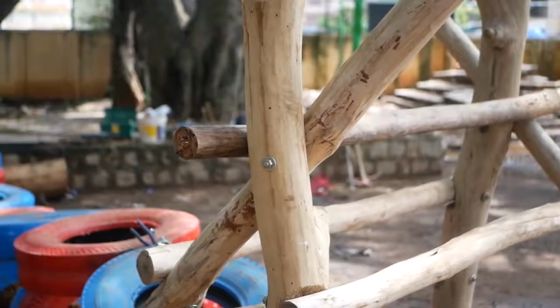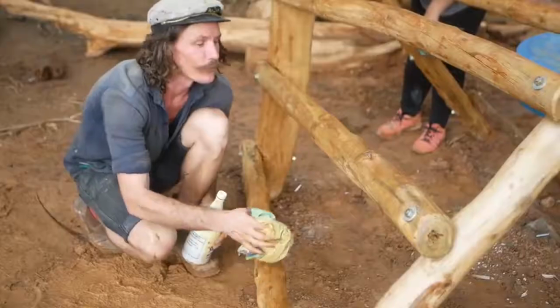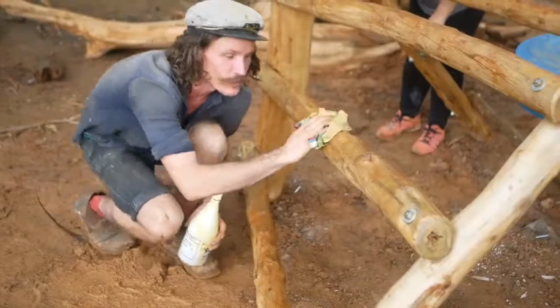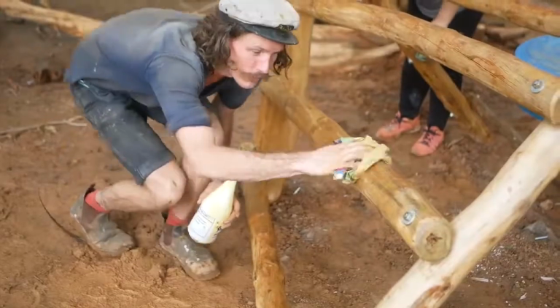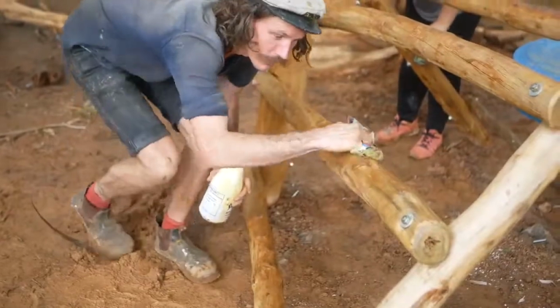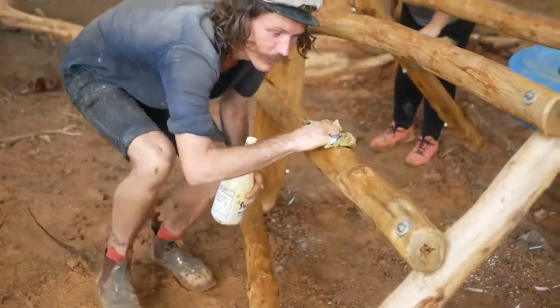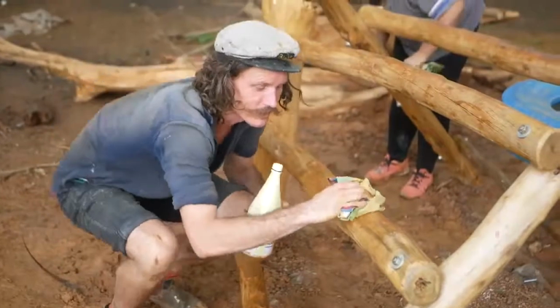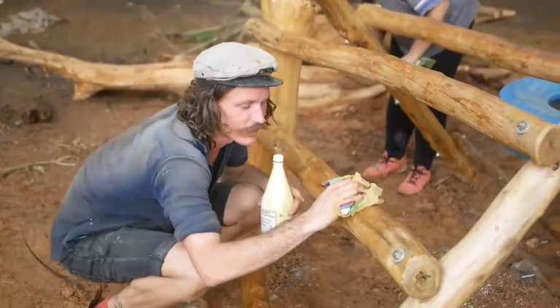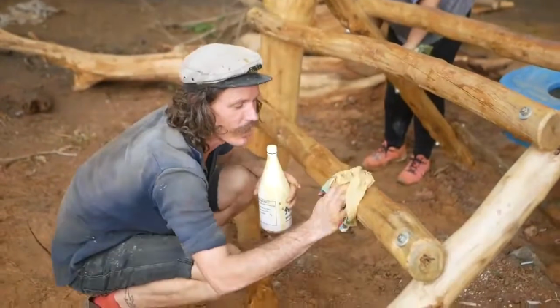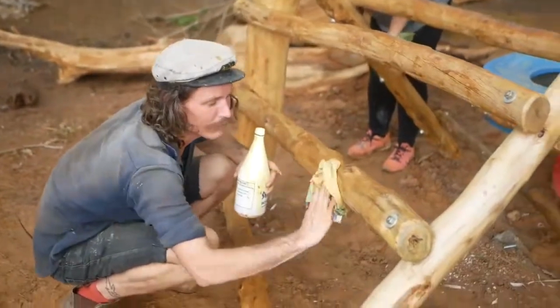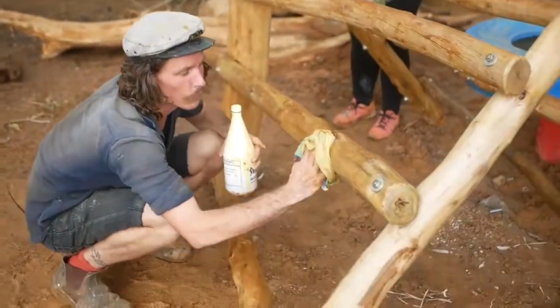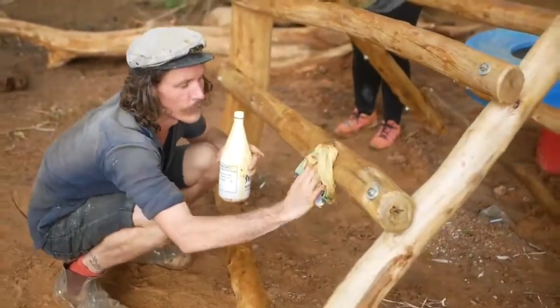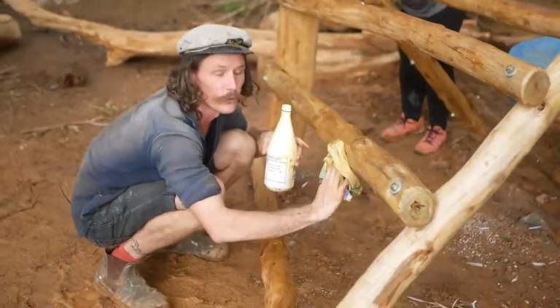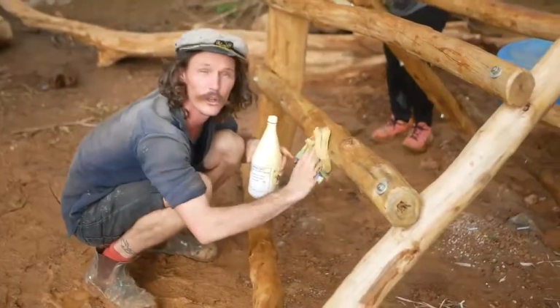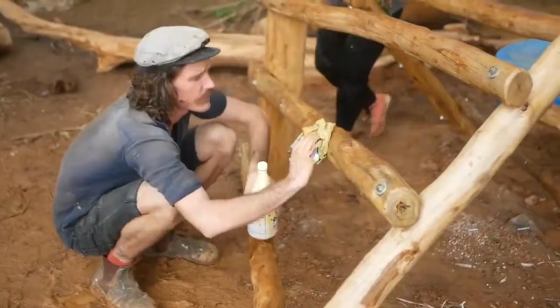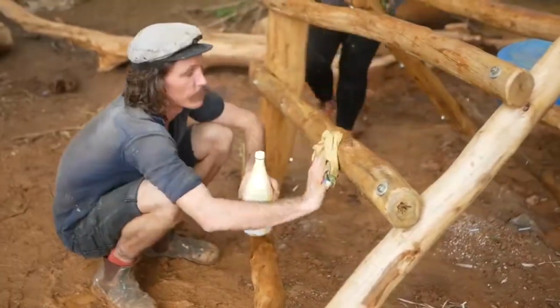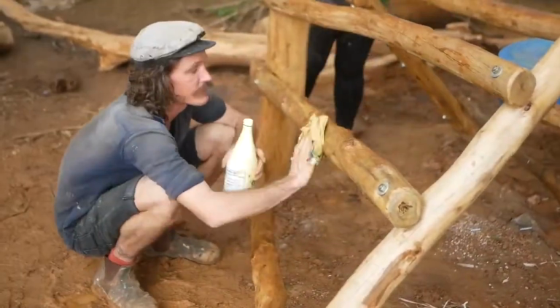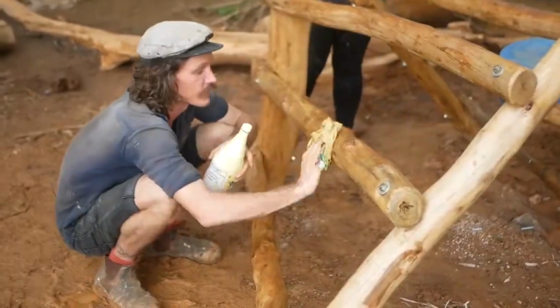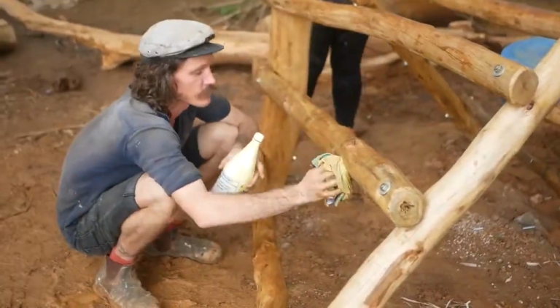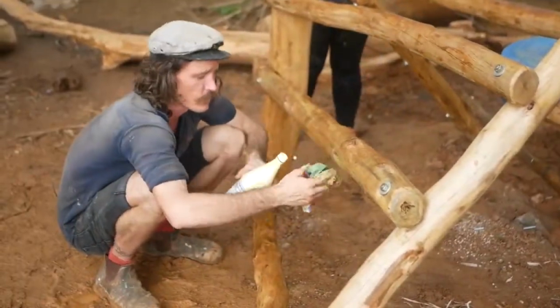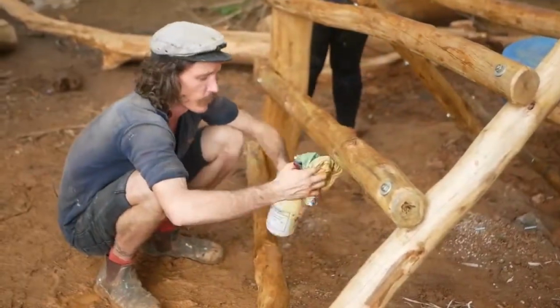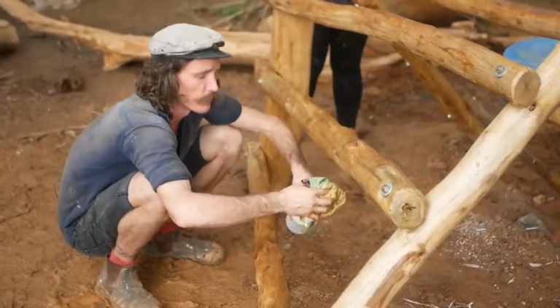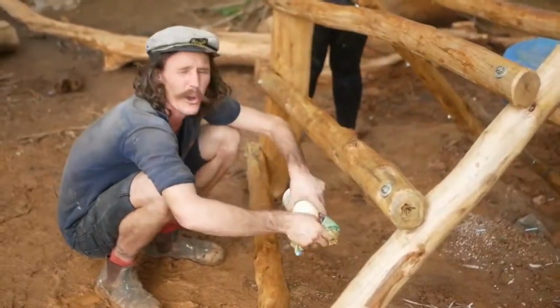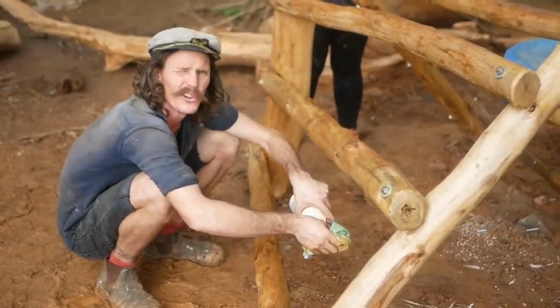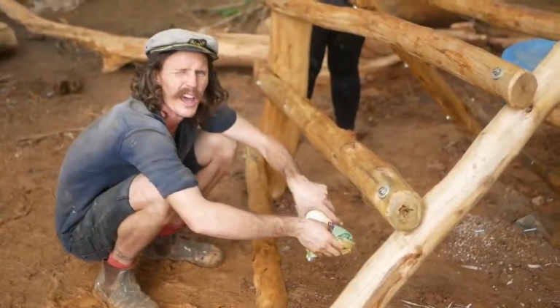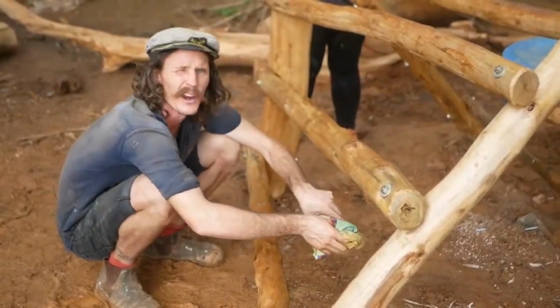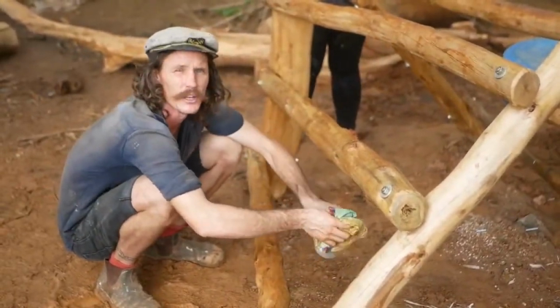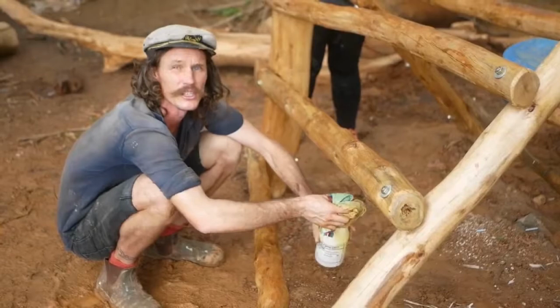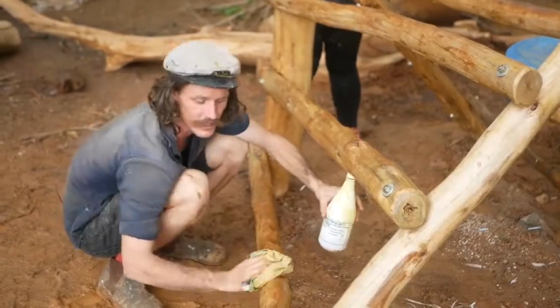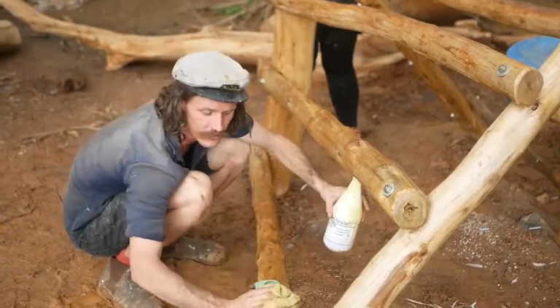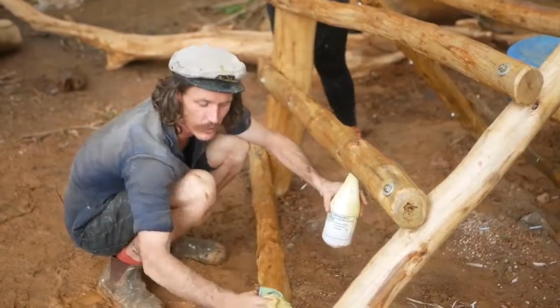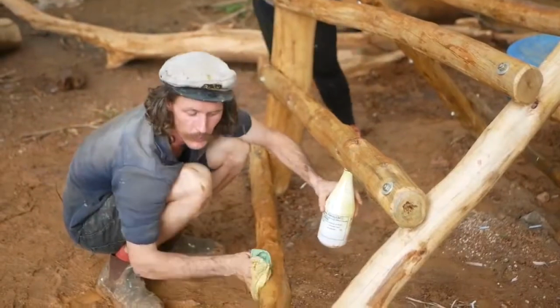For this one, we like the natural wooden look. Instead of painting this, we've got a bit of oil and we're just cleaning this one up.